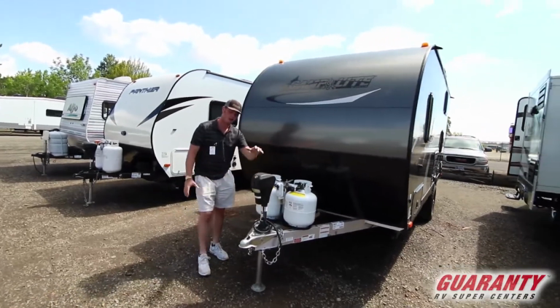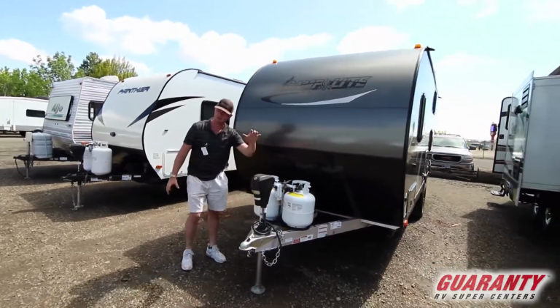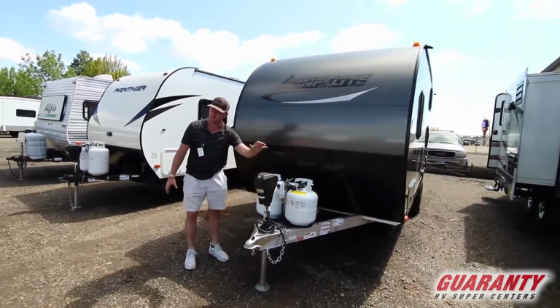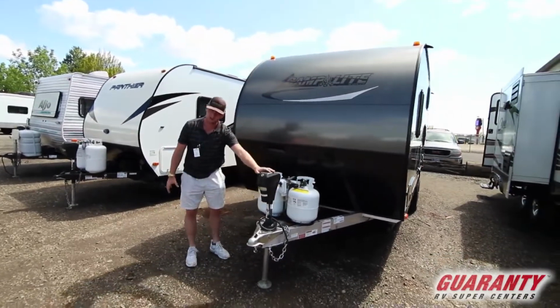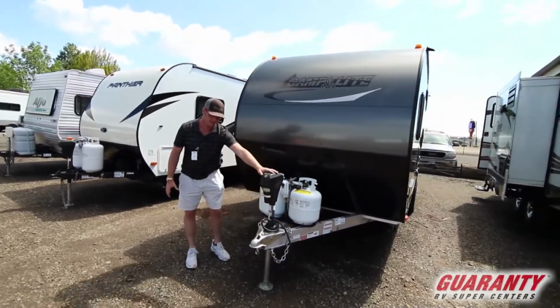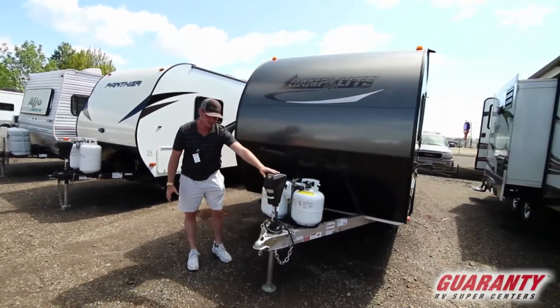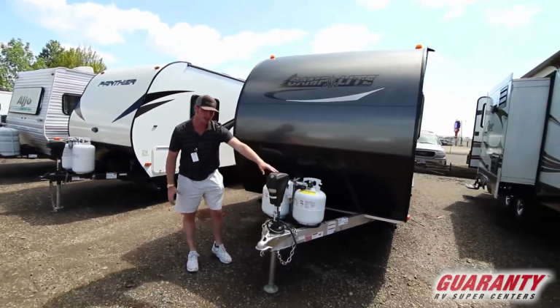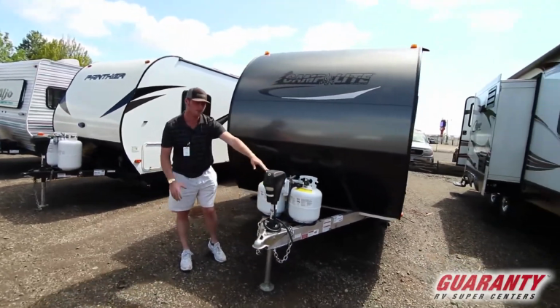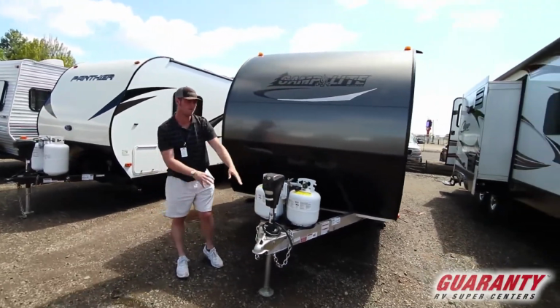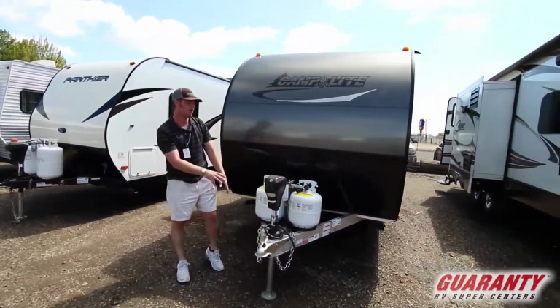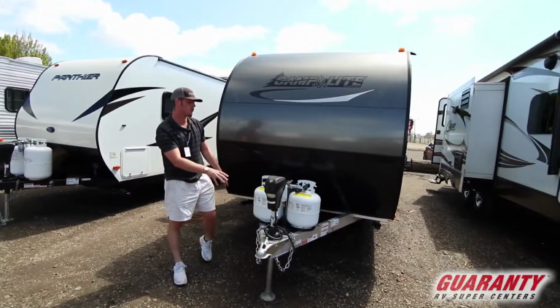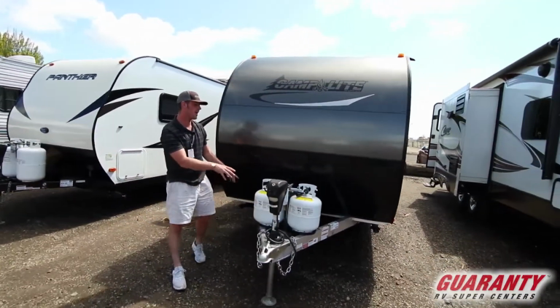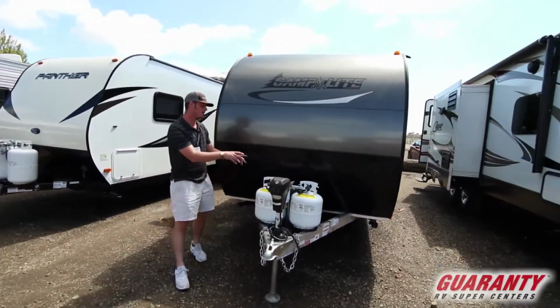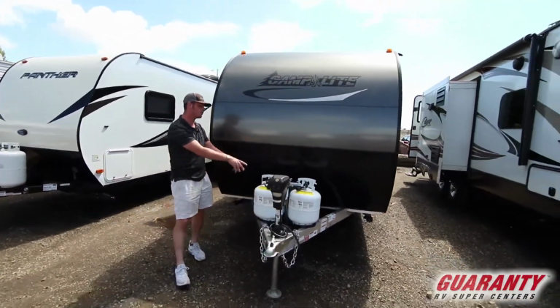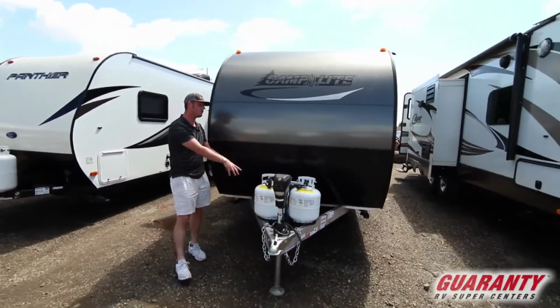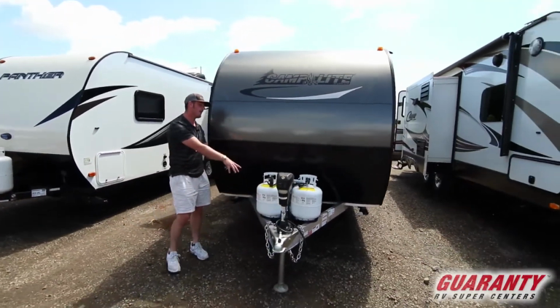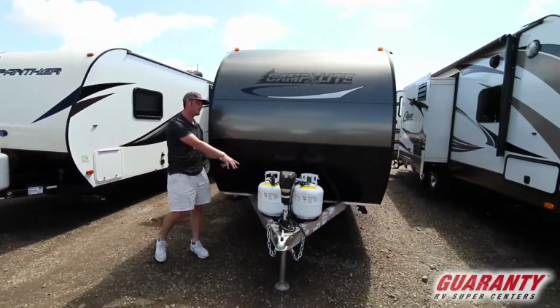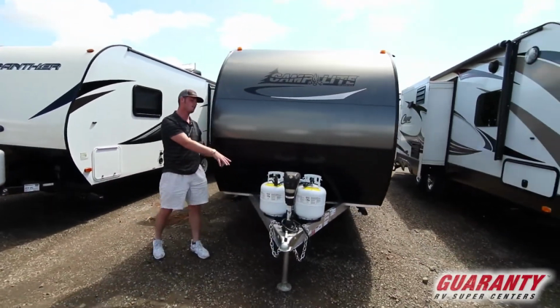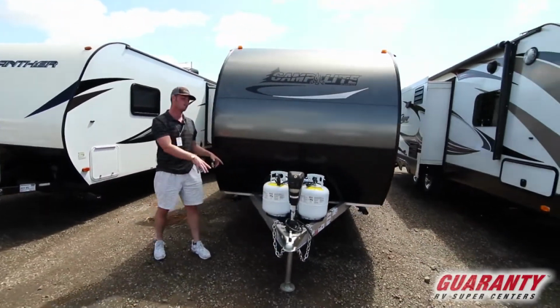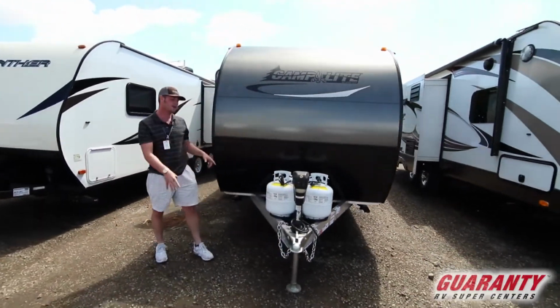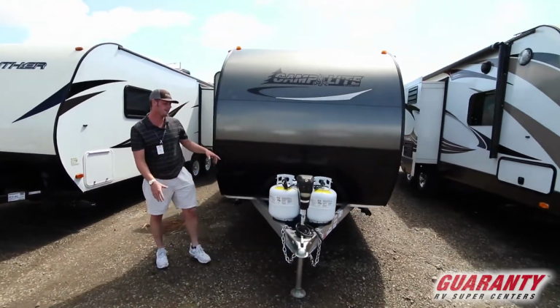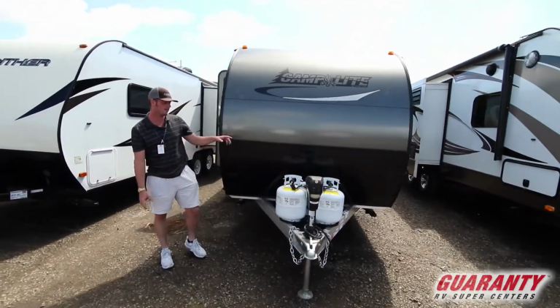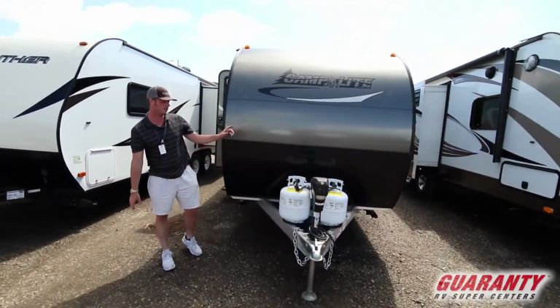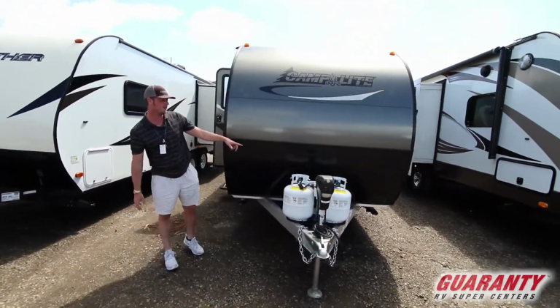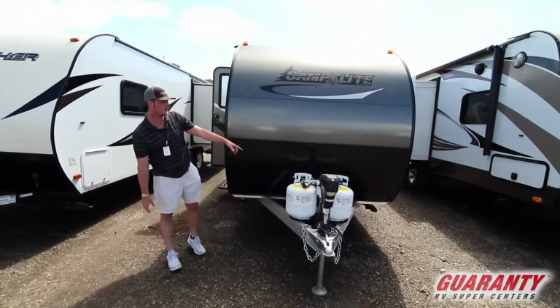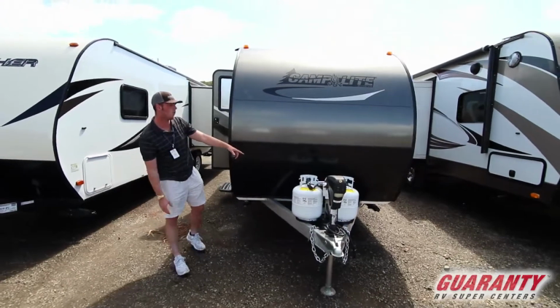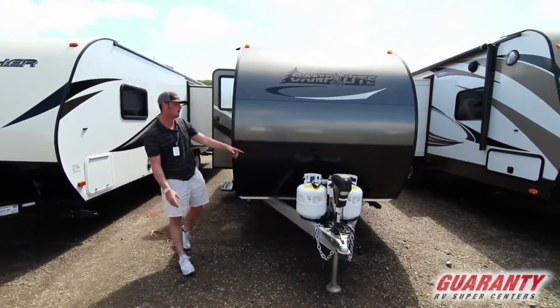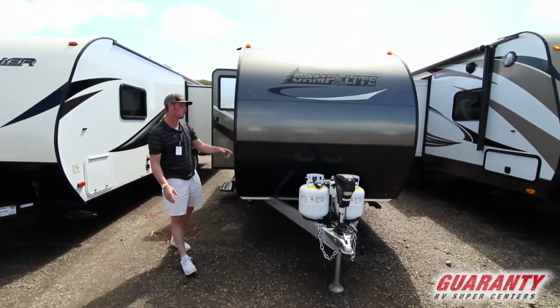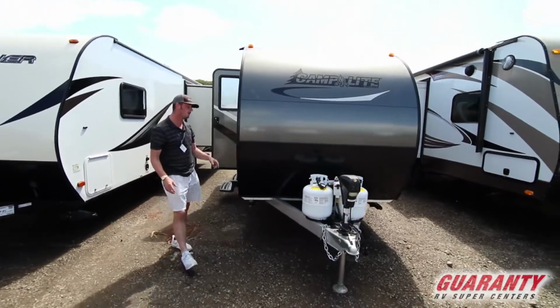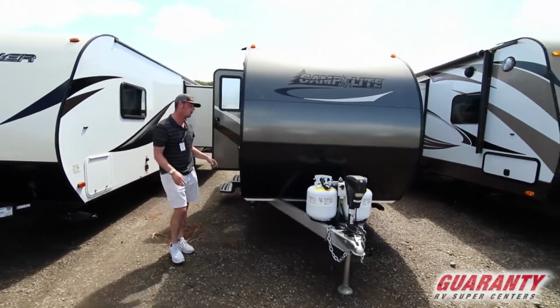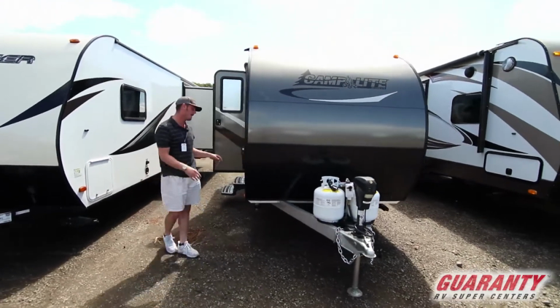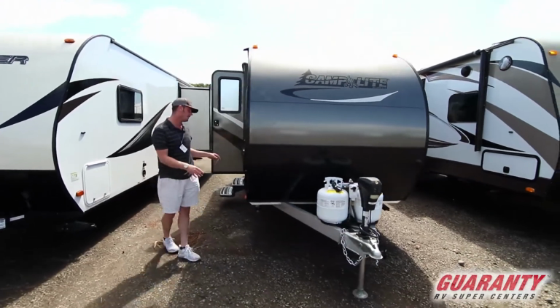The front of this is going to have a front power jack, the two 5-gallon propane tanks, and the one 12-volt battery.